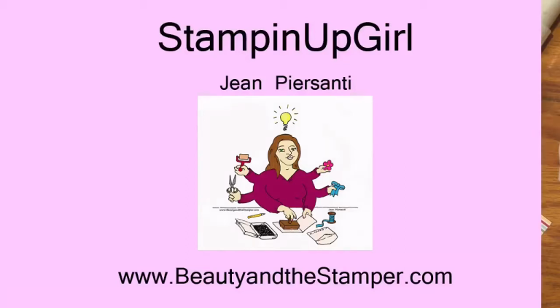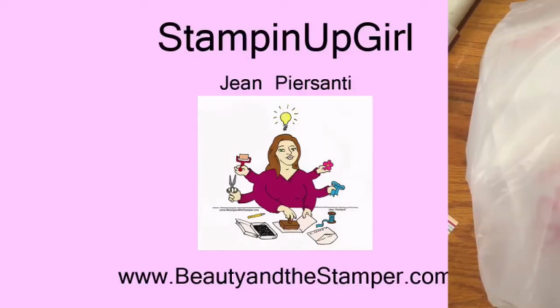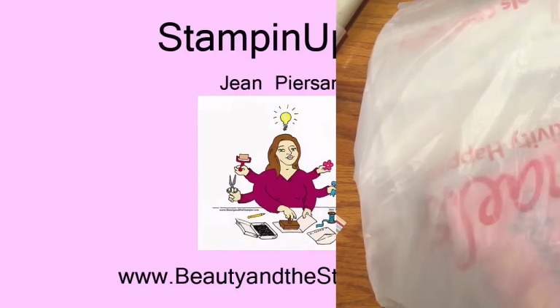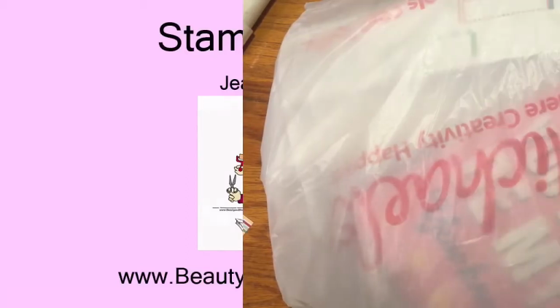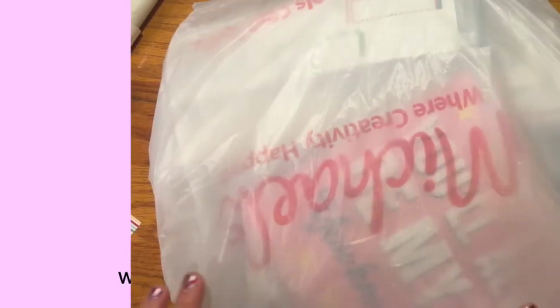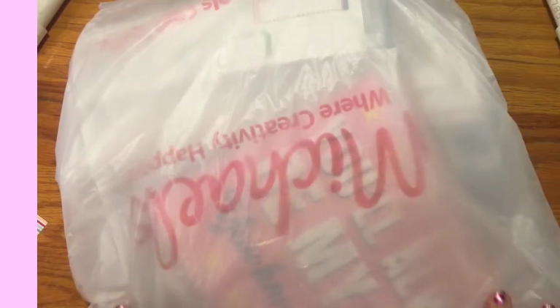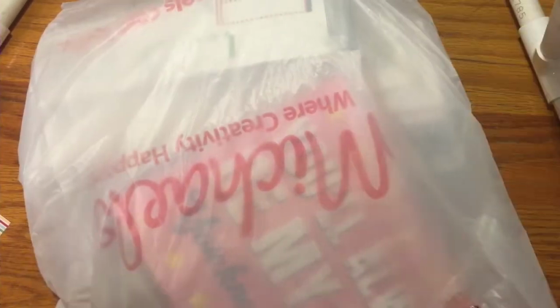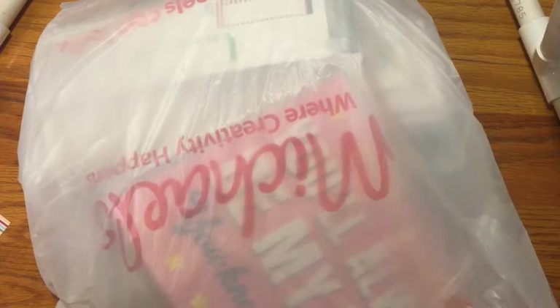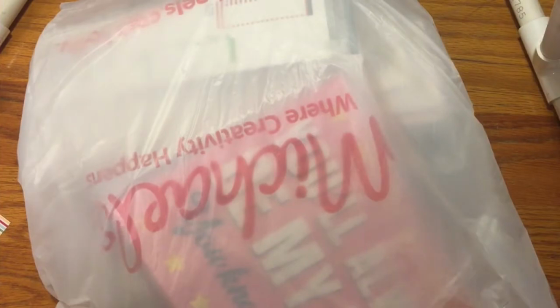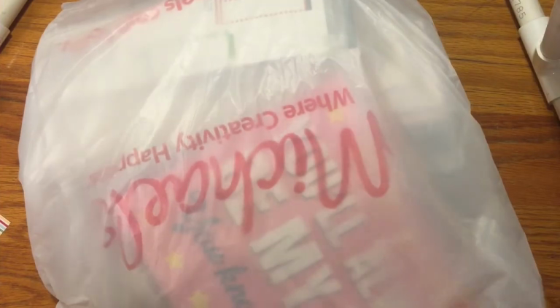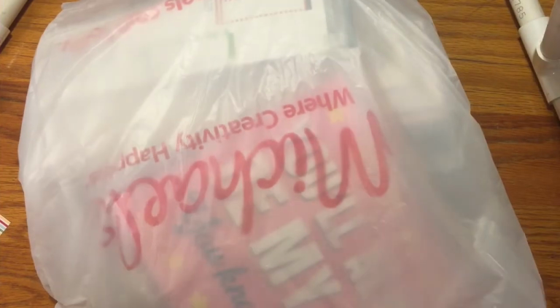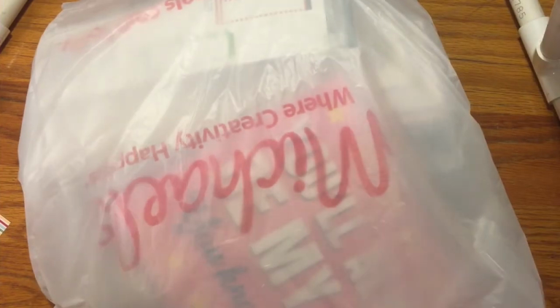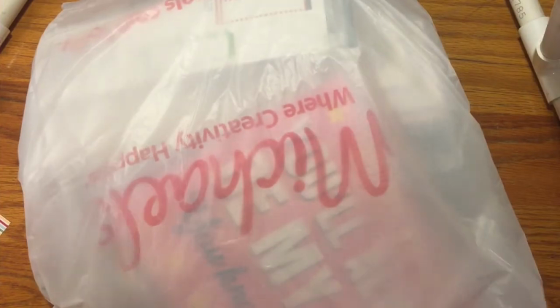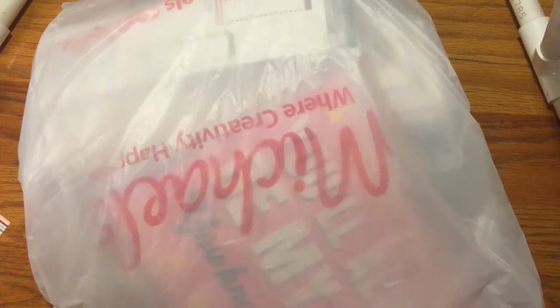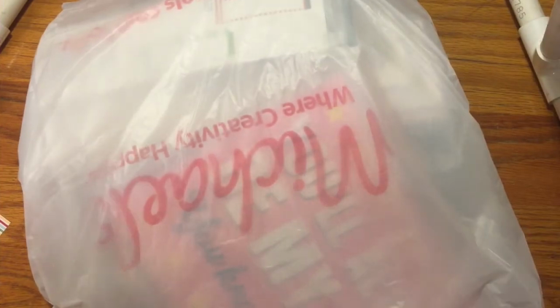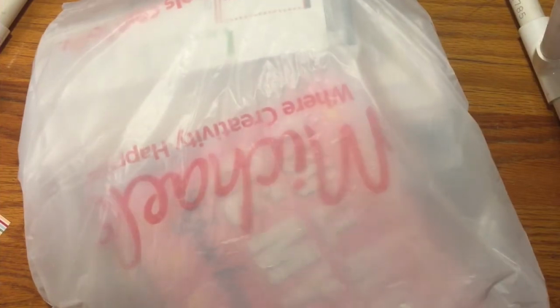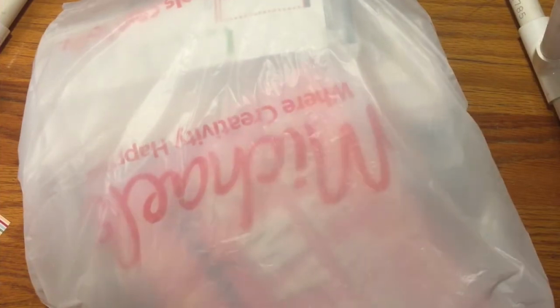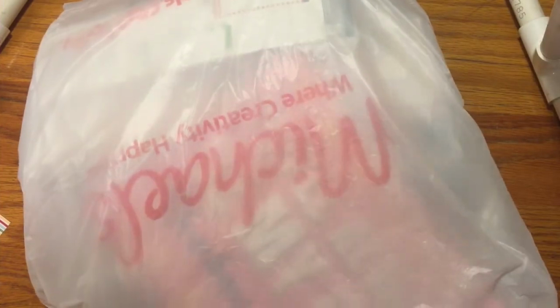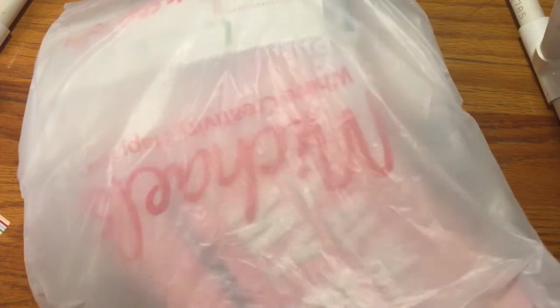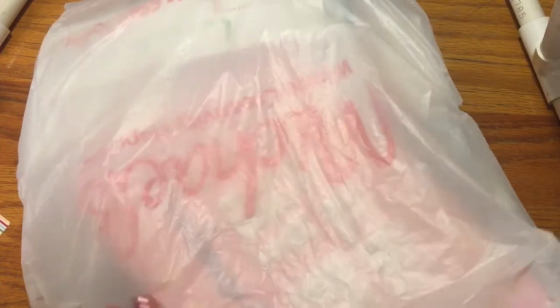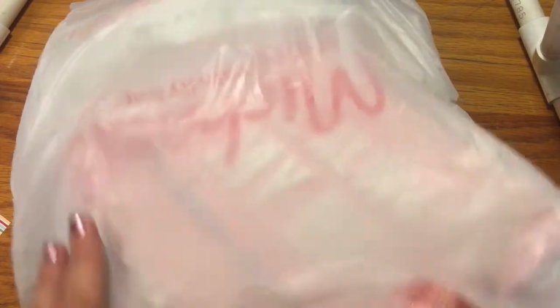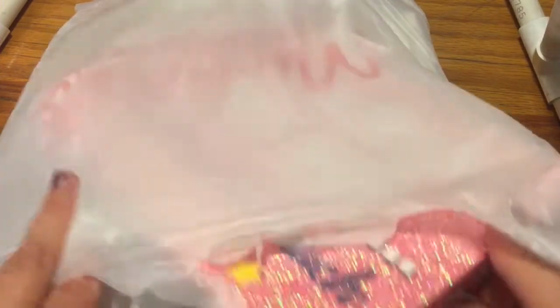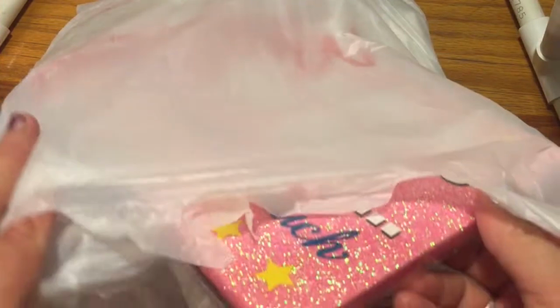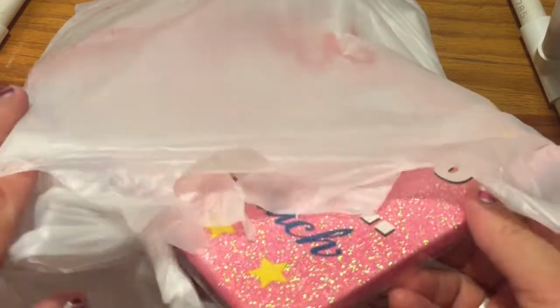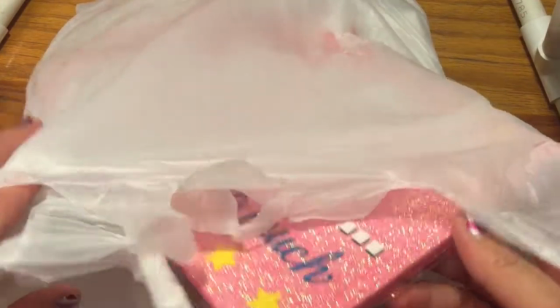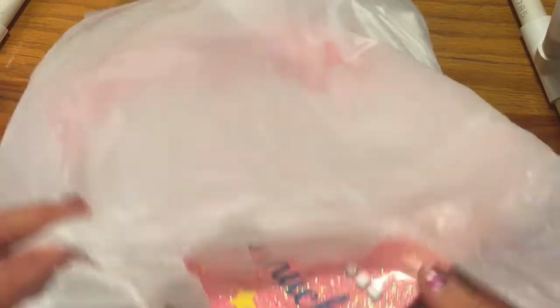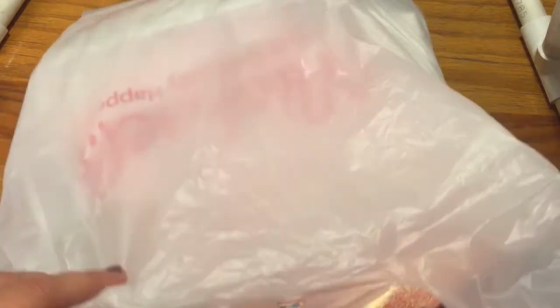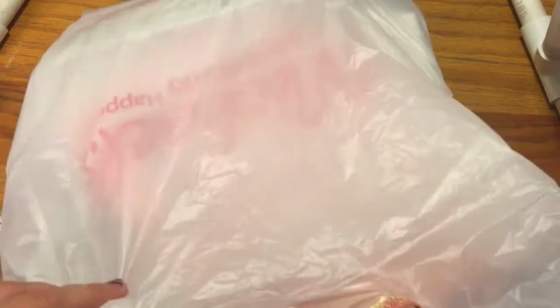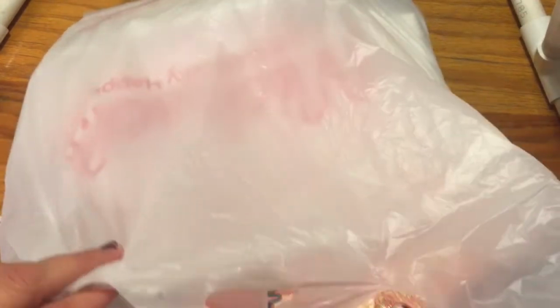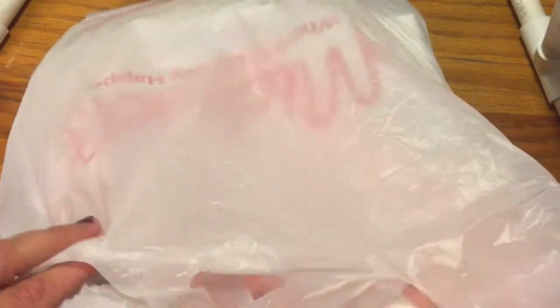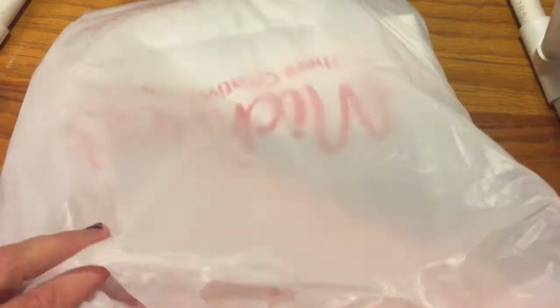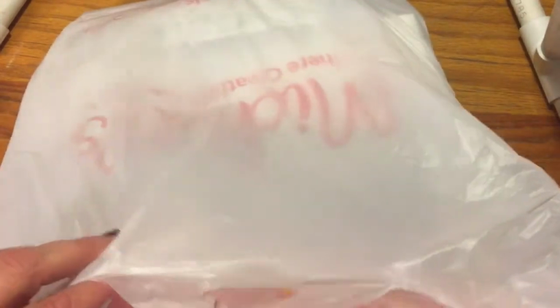Hi beauties! Today I wanted to show you my Michaels haul. I found some awesome stuff — a whole bag here.